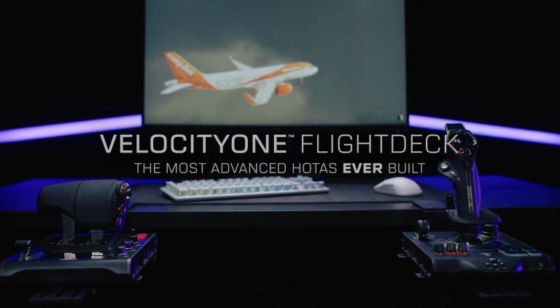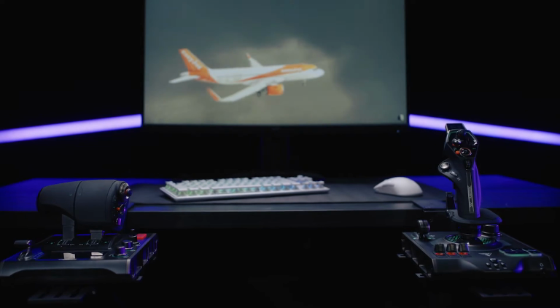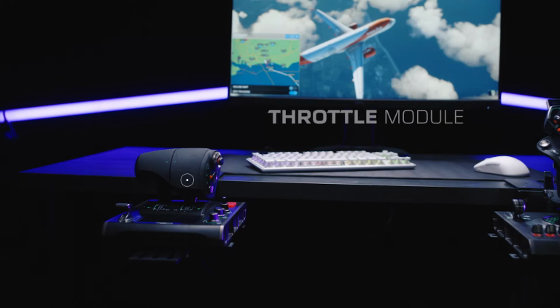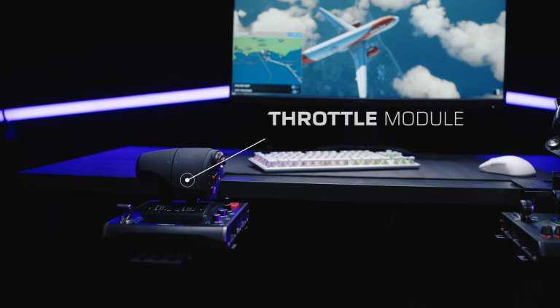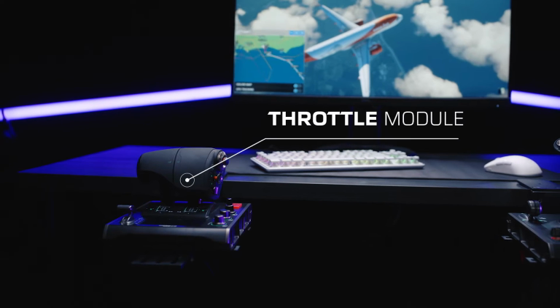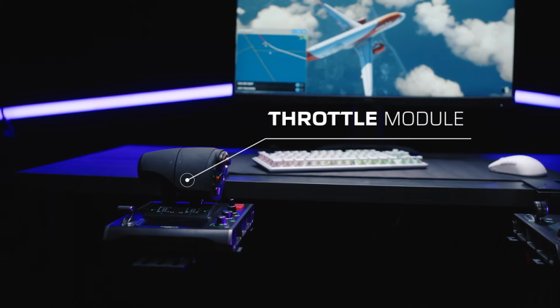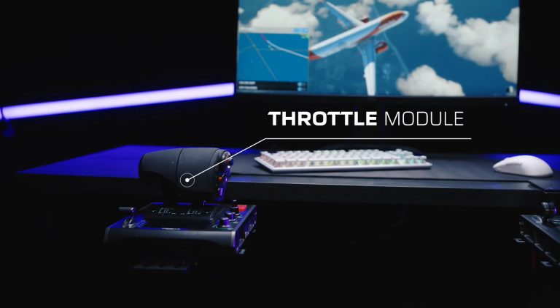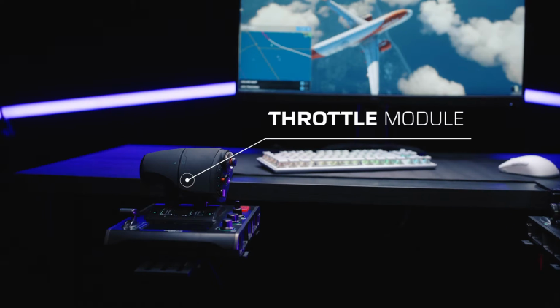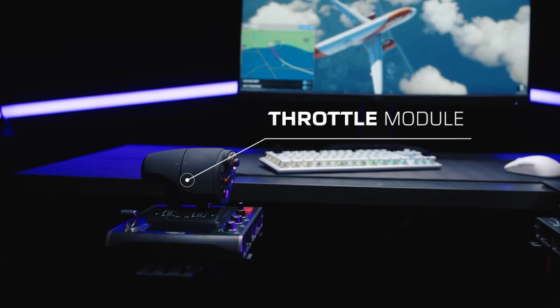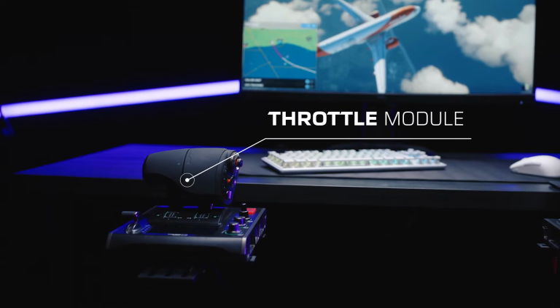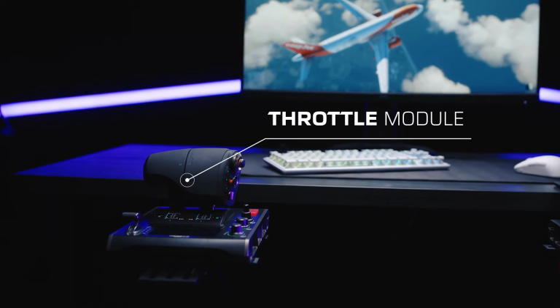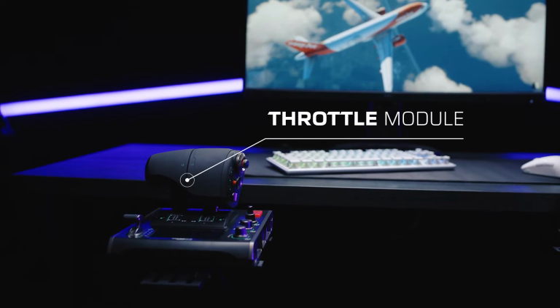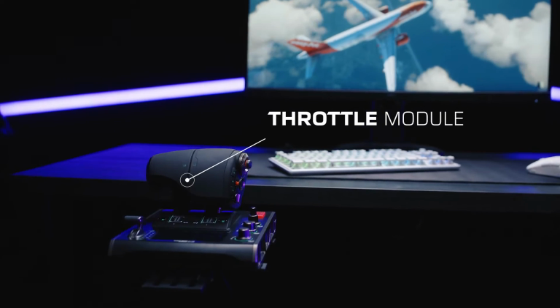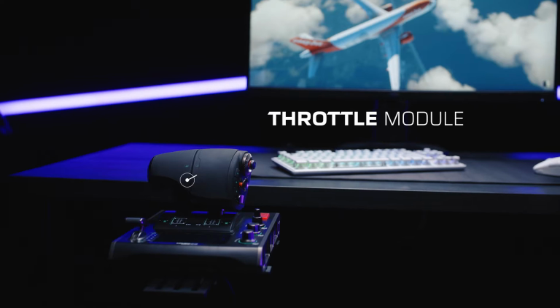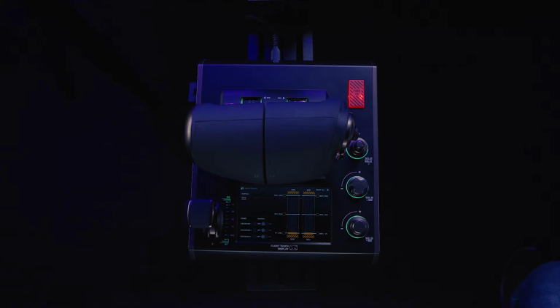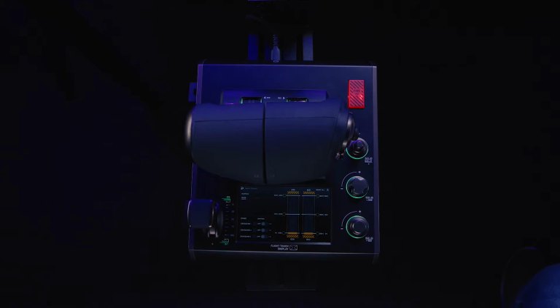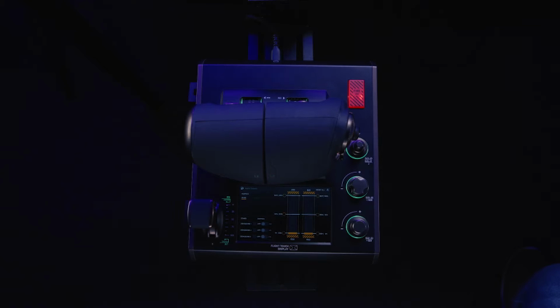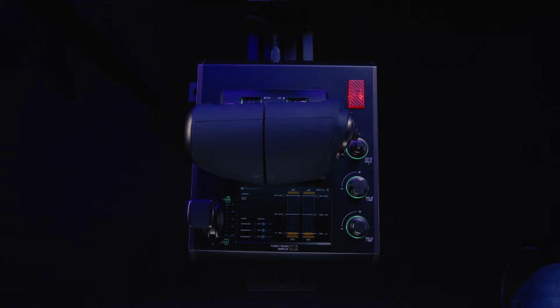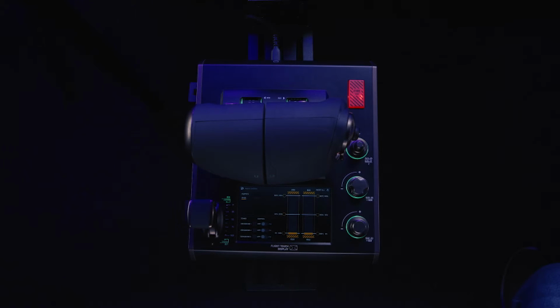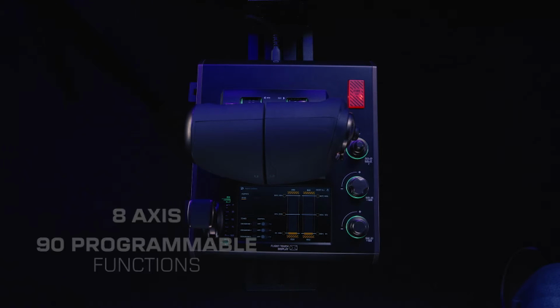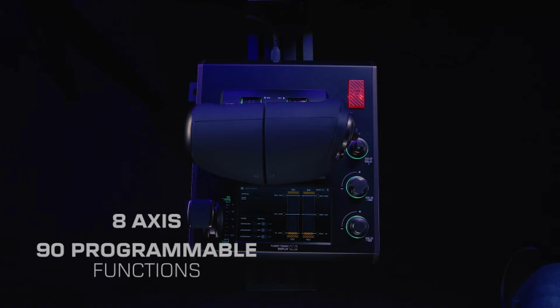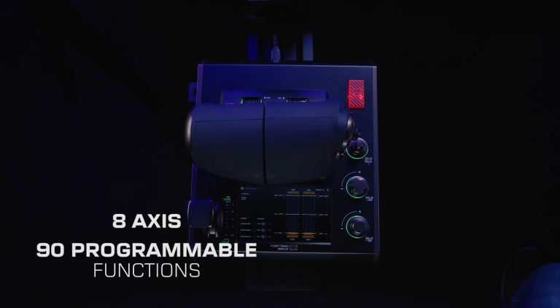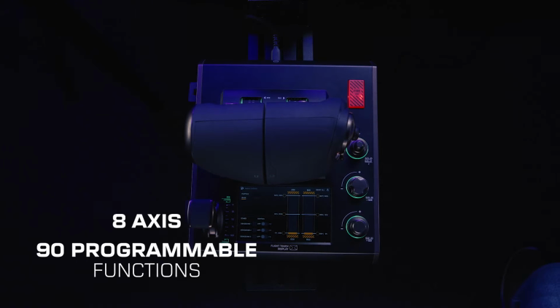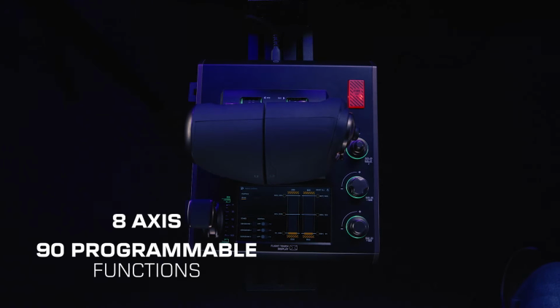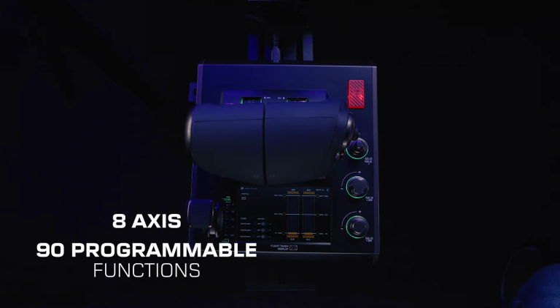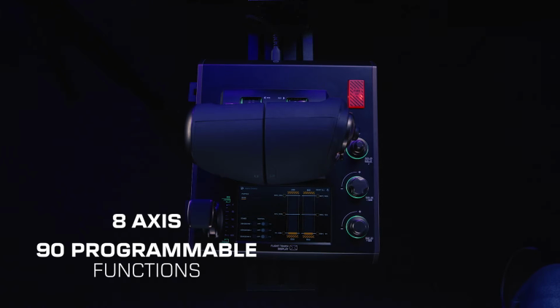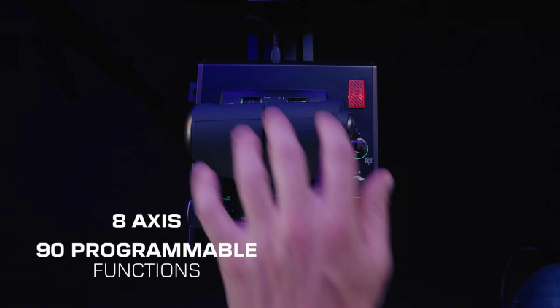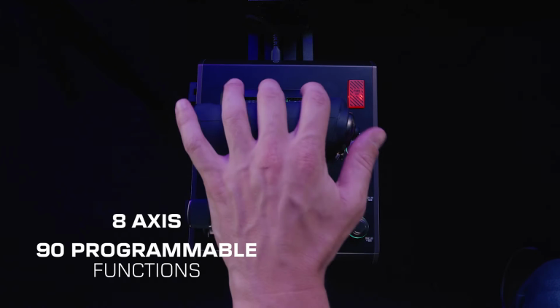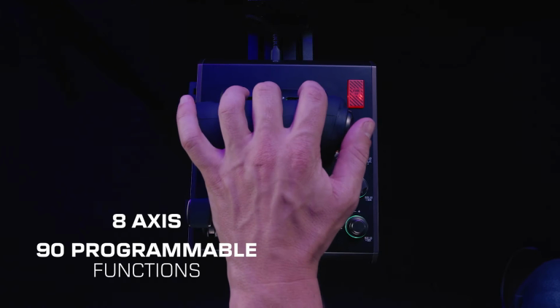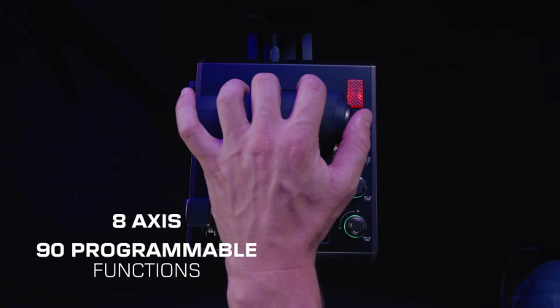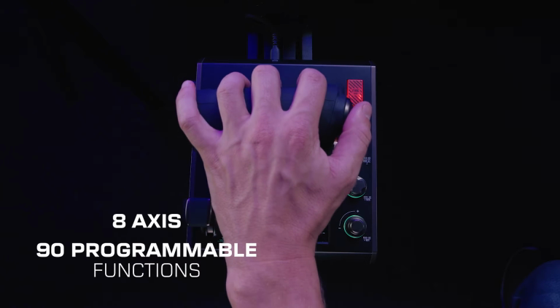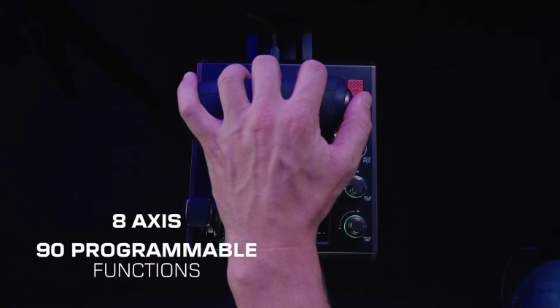Meet the throttle module. The throttle module is loaded with features, with 8 axes and 90 programmable functions.